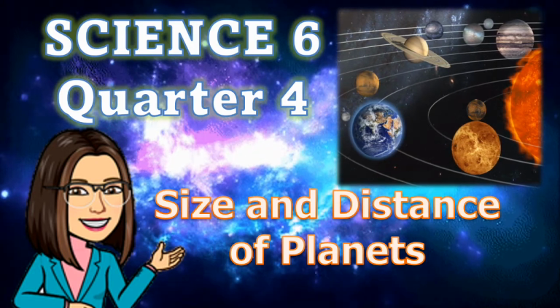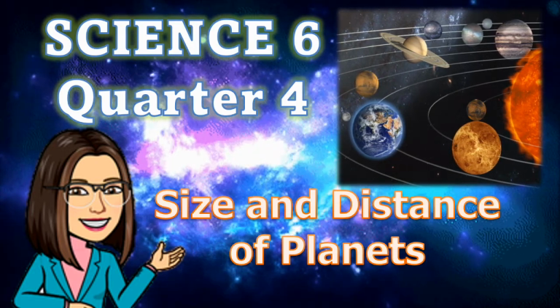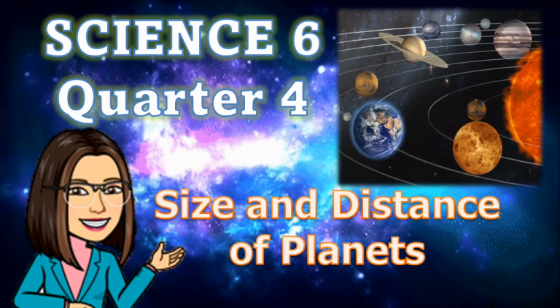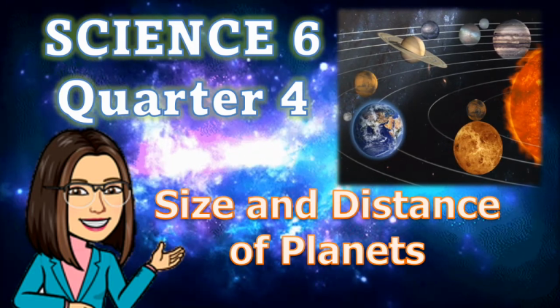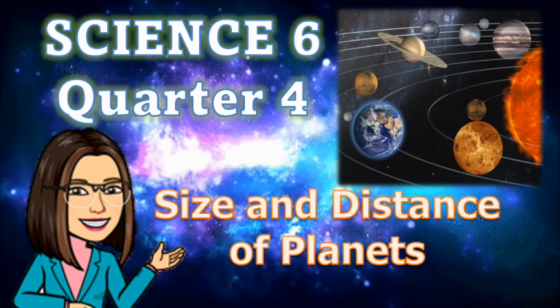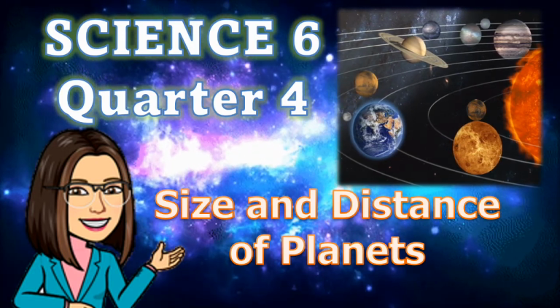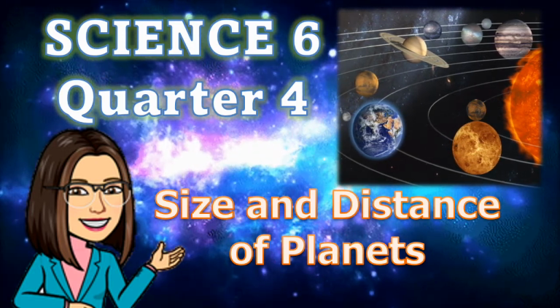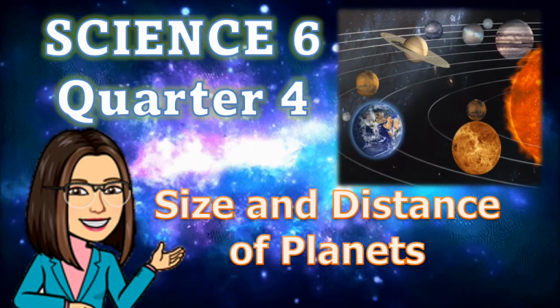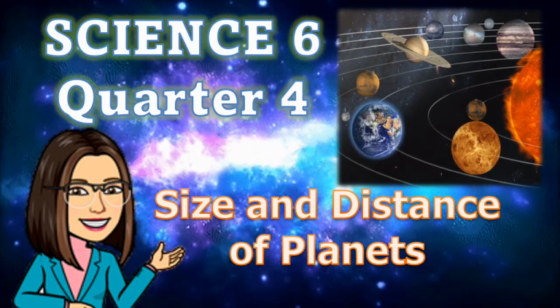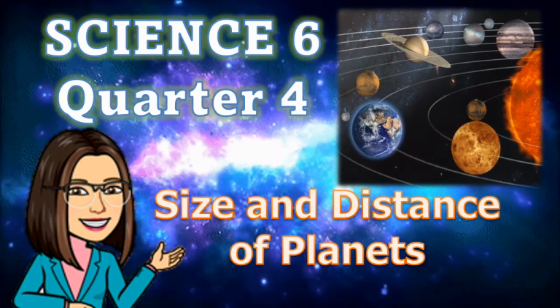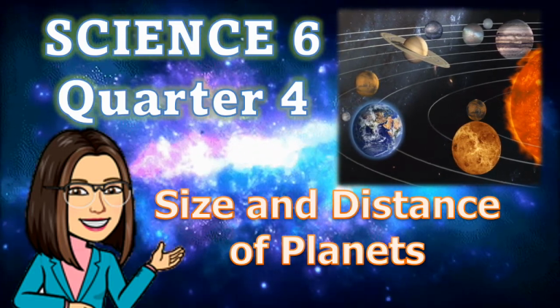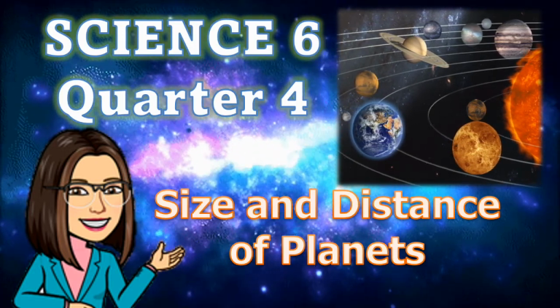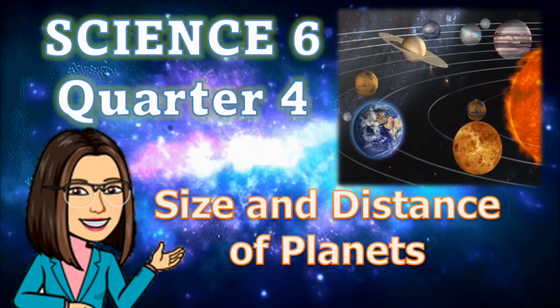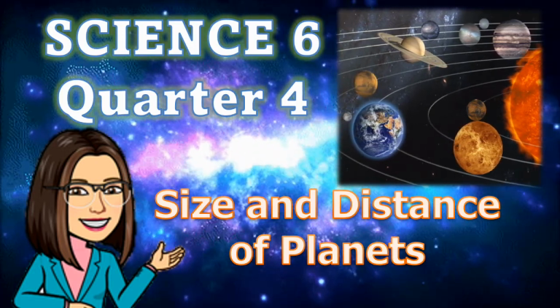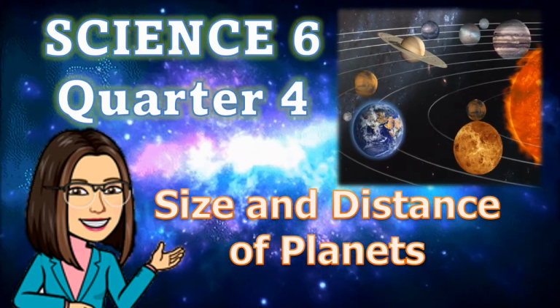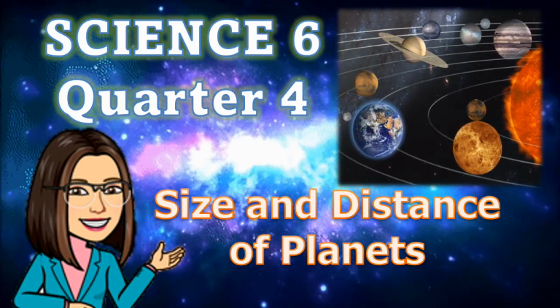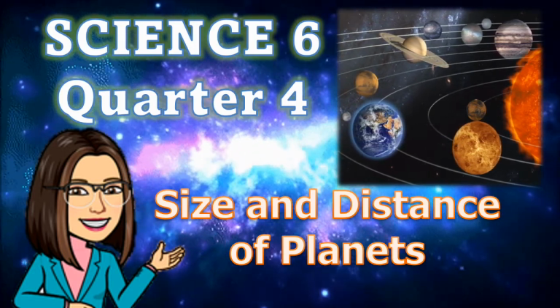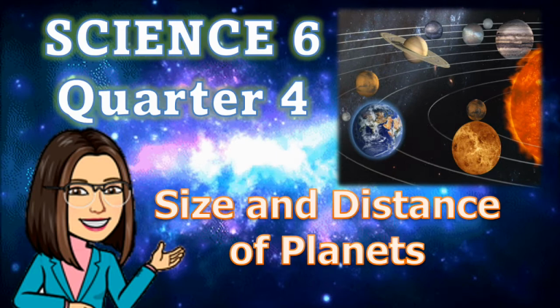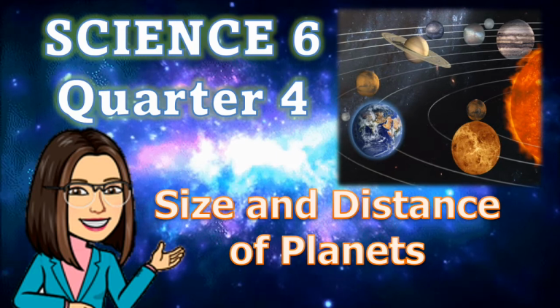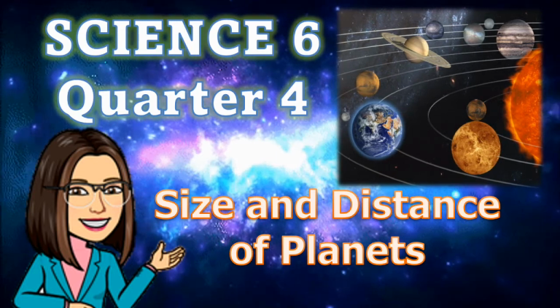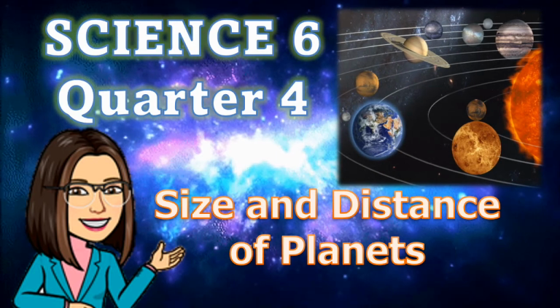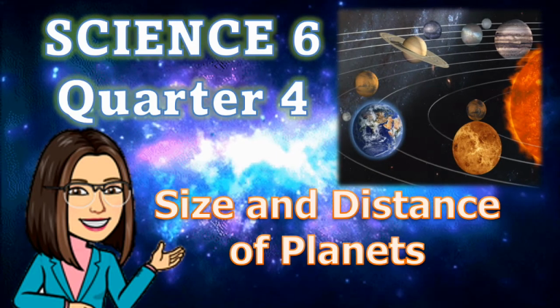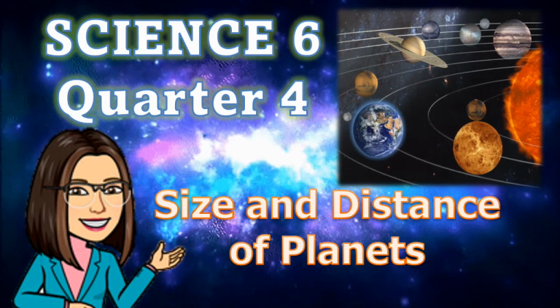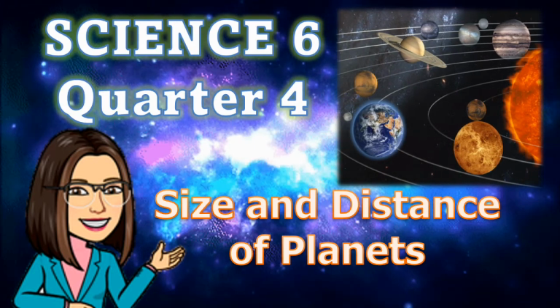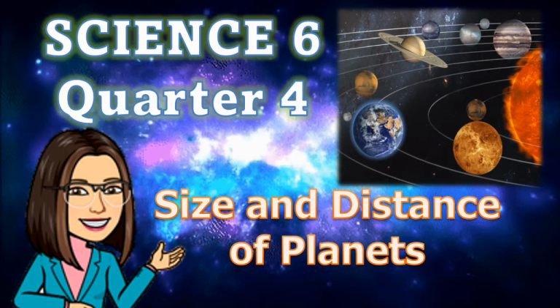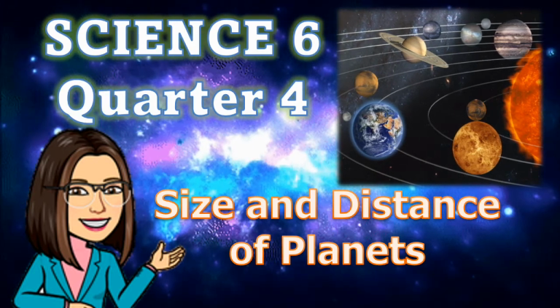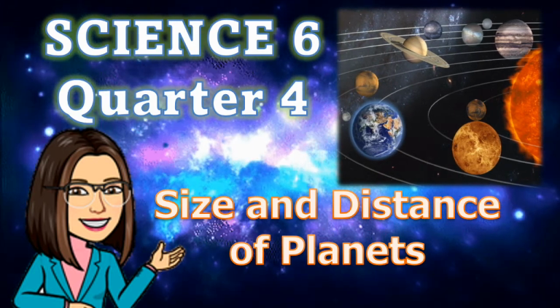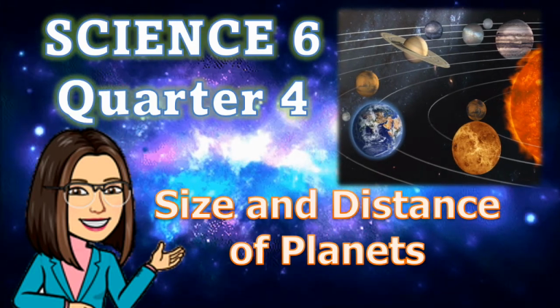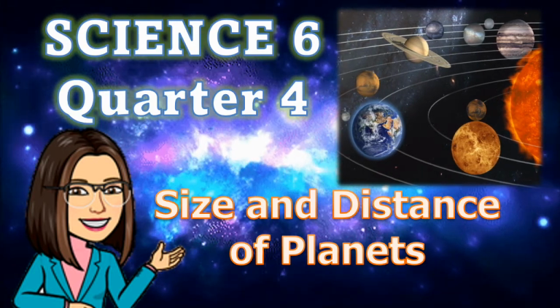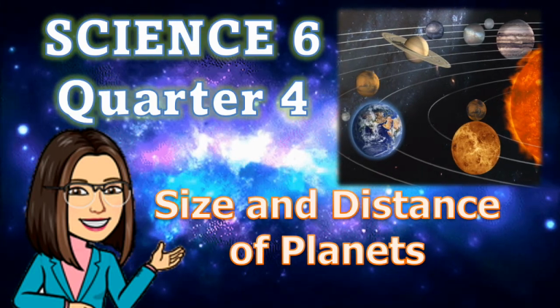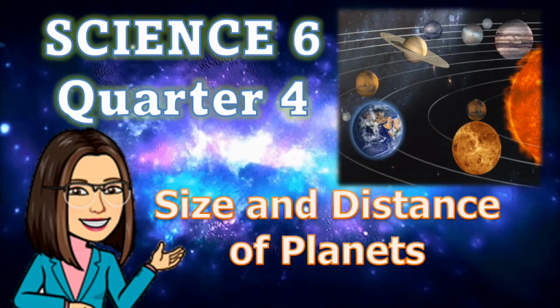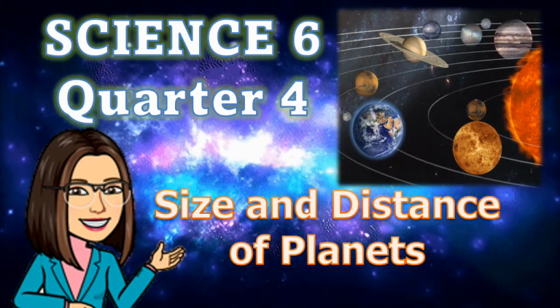Good day! For this video presentation we will learn about size and distance of planets from the Sun.